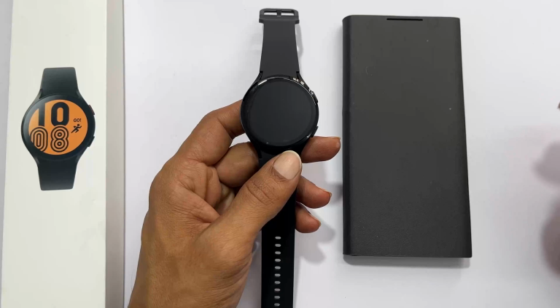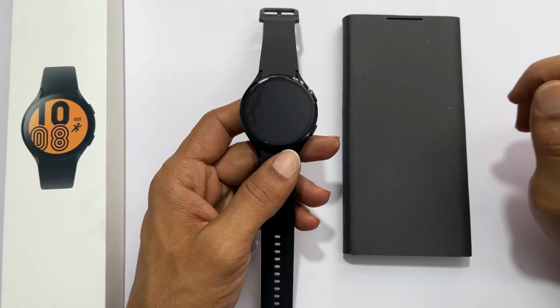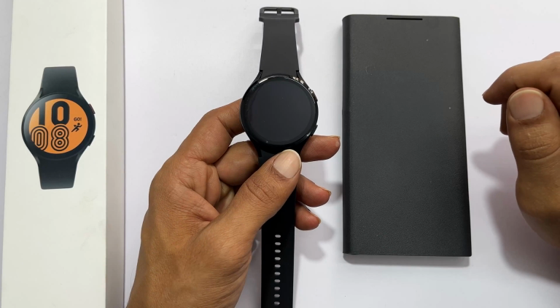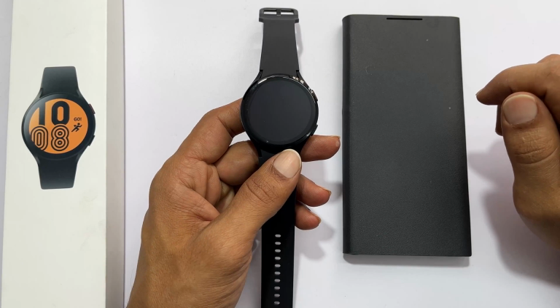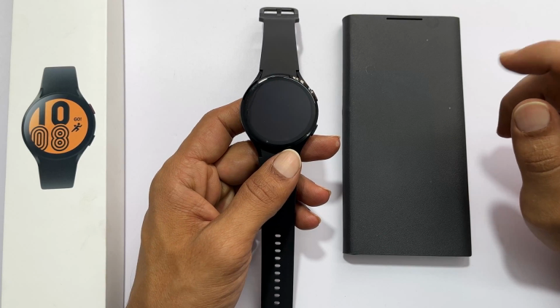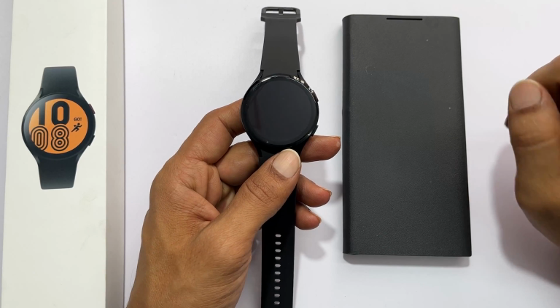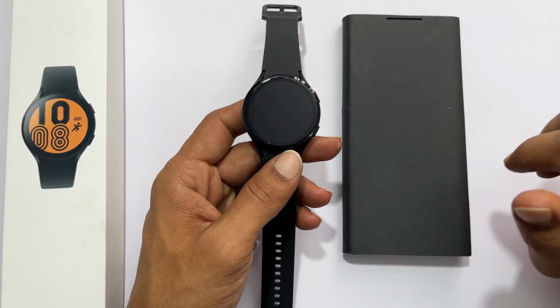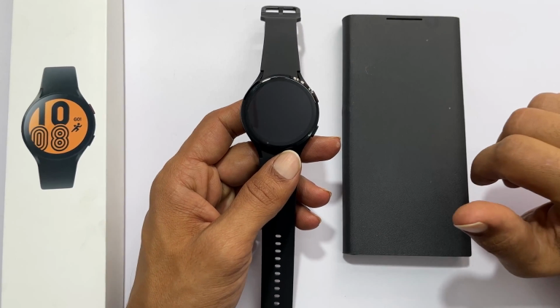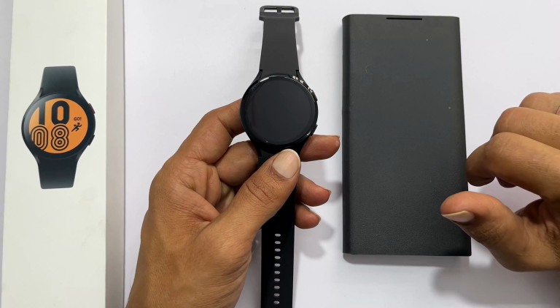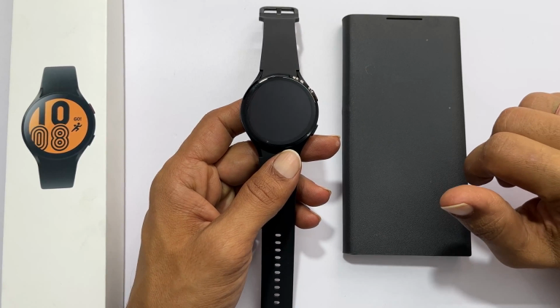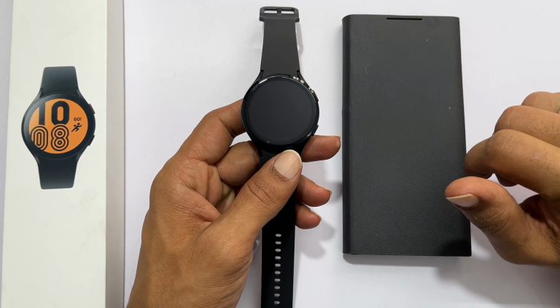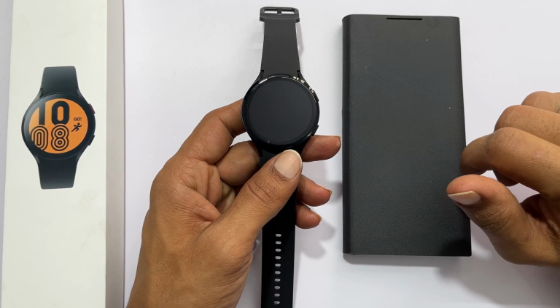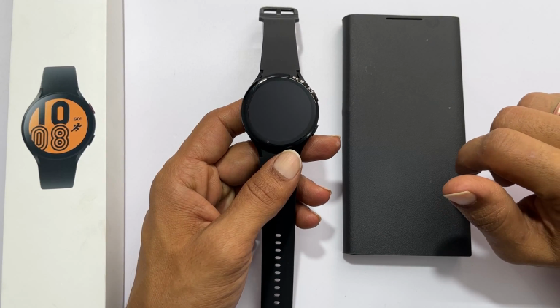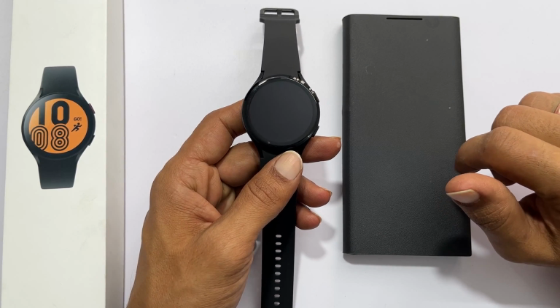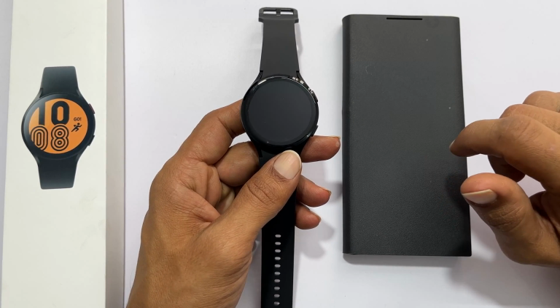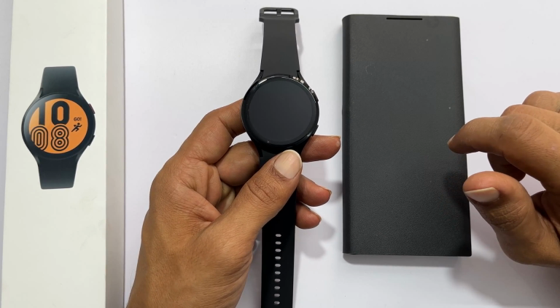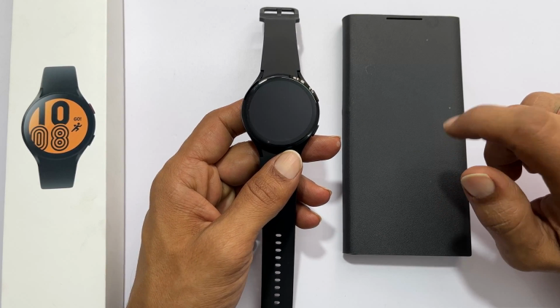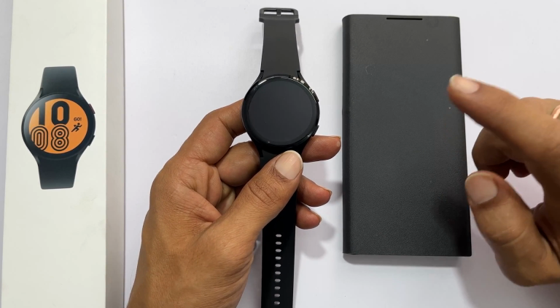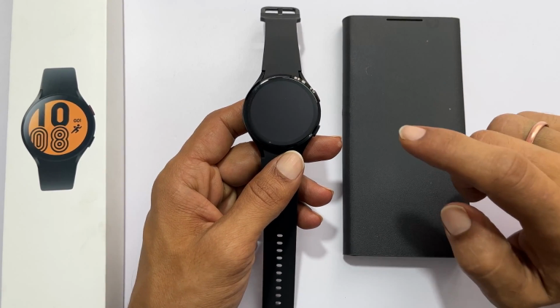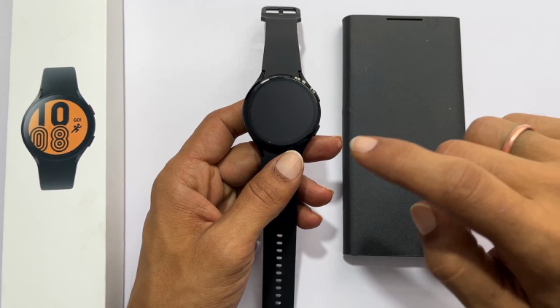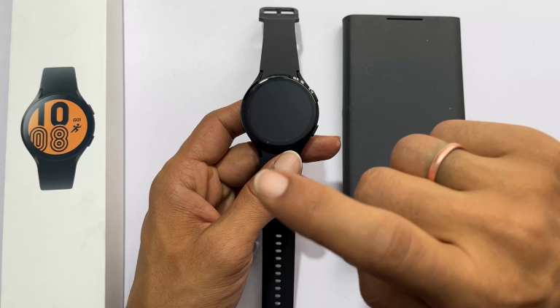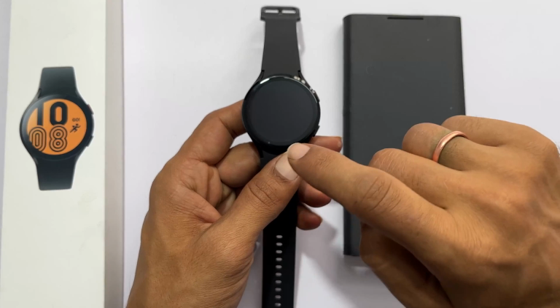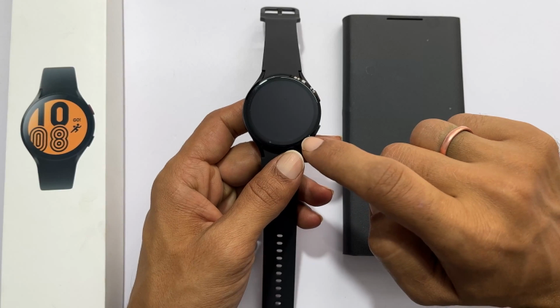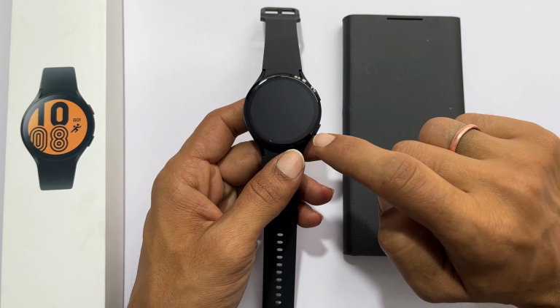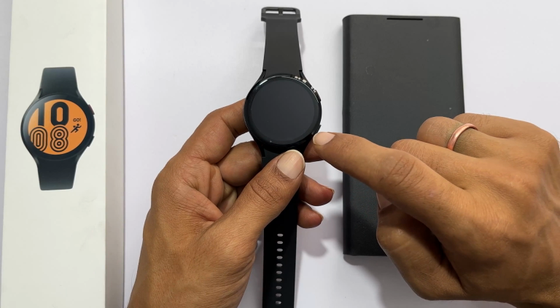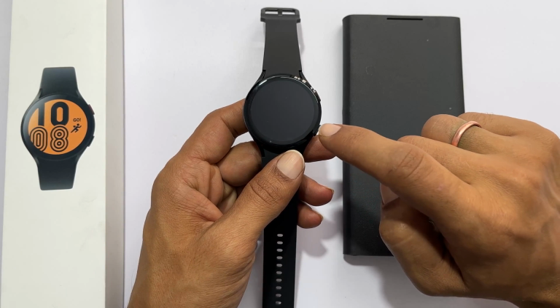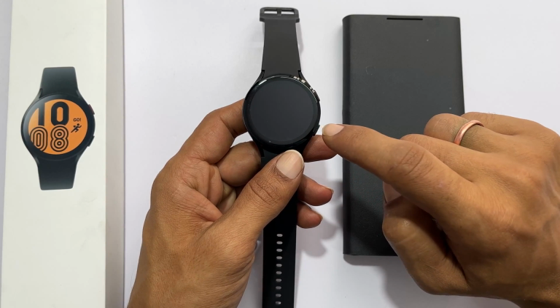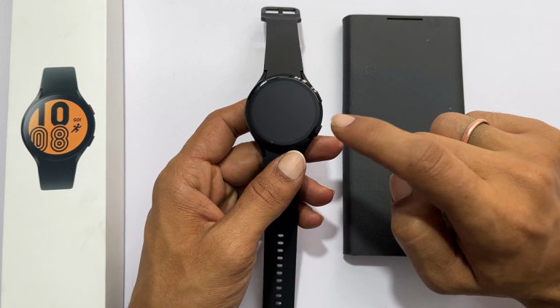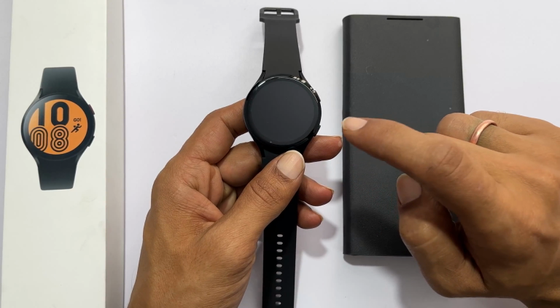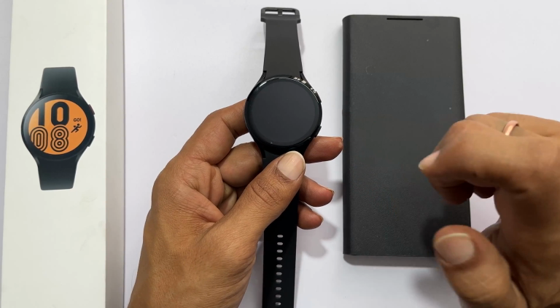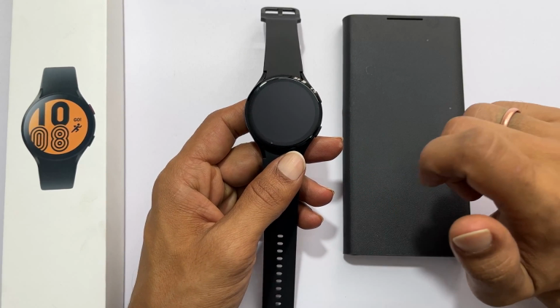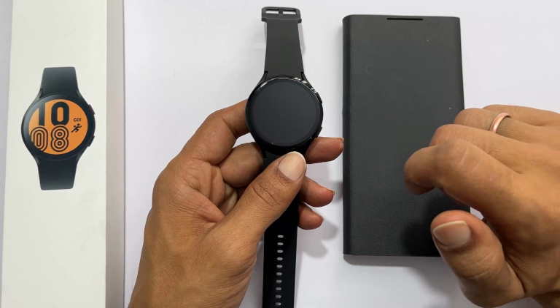Hi, welcome to the channel. In this video, I am going to show you a step-by-step guide on how to set up Samsung Galaxy Watch 4.